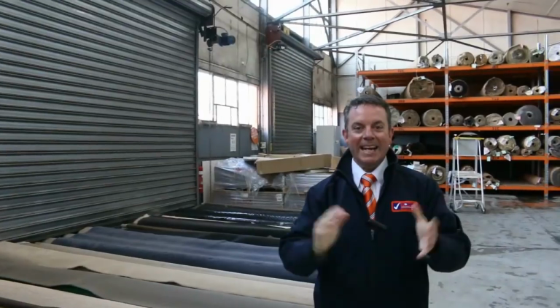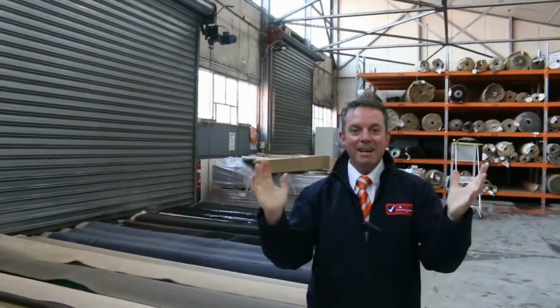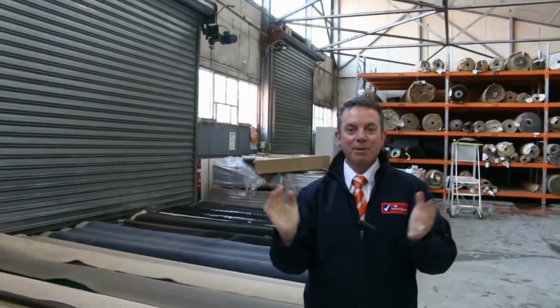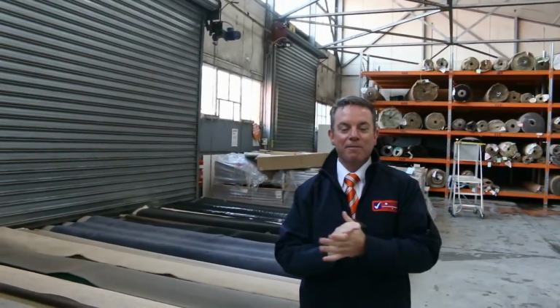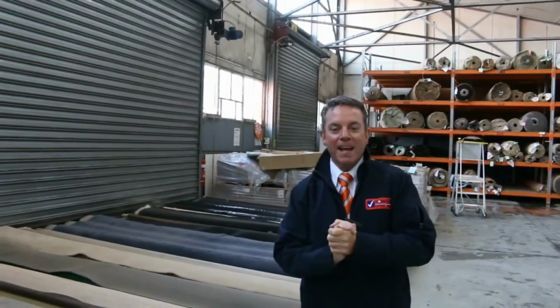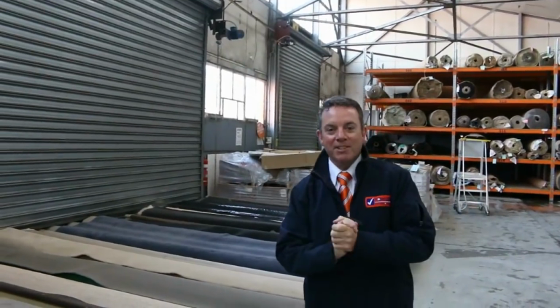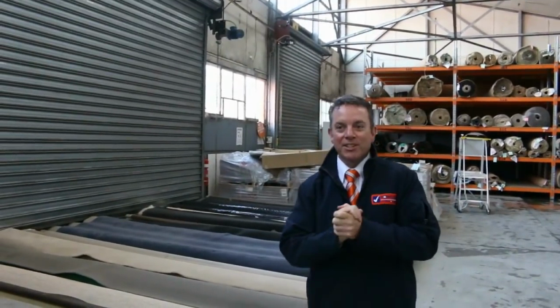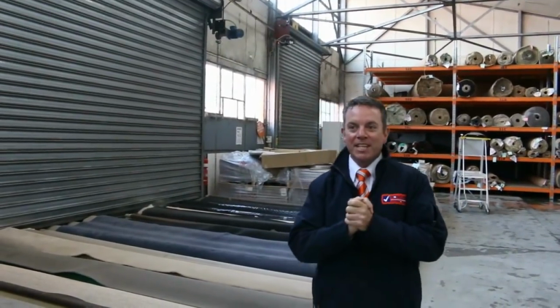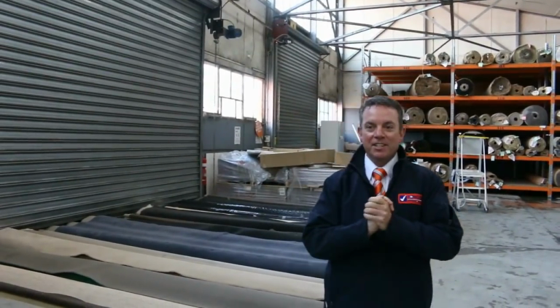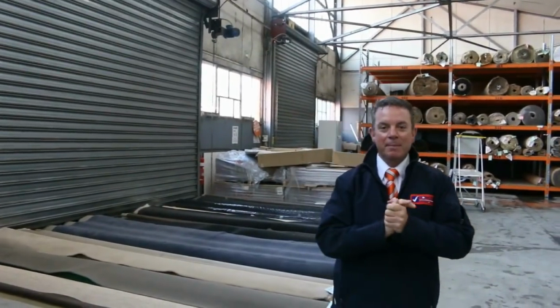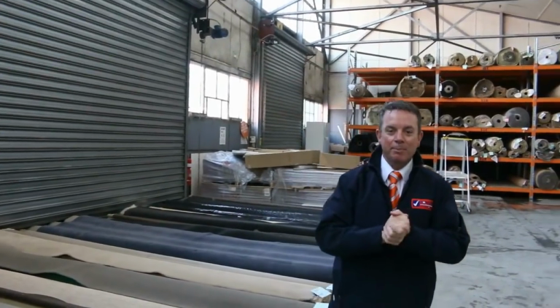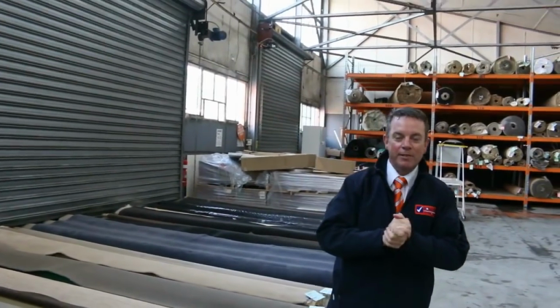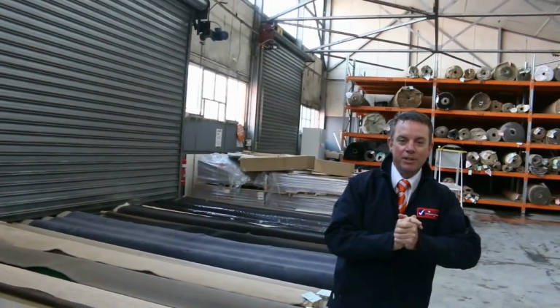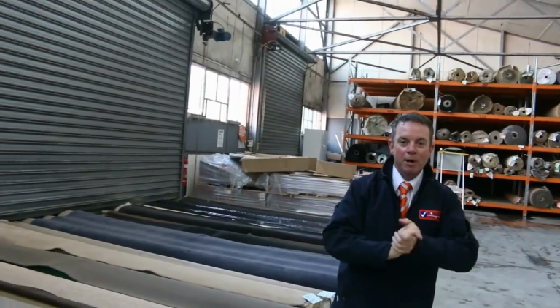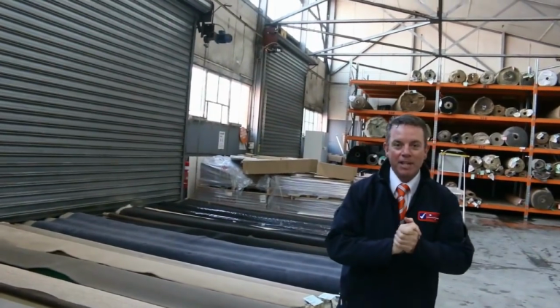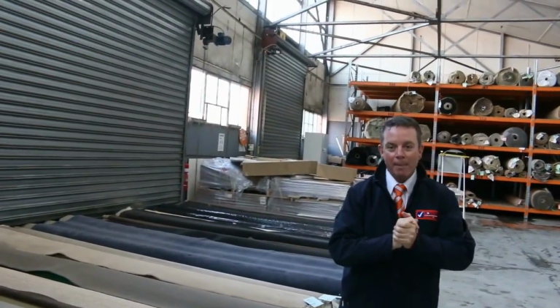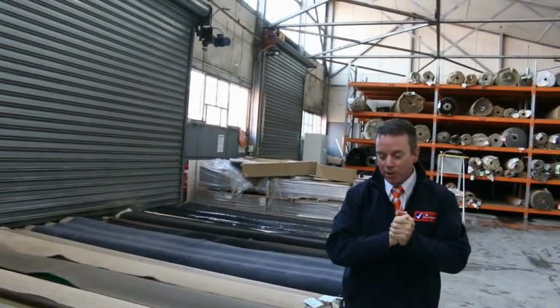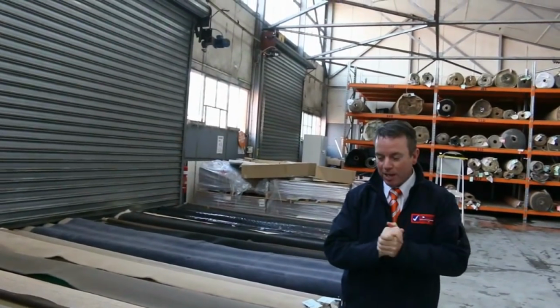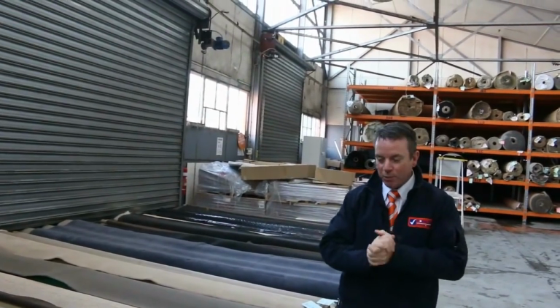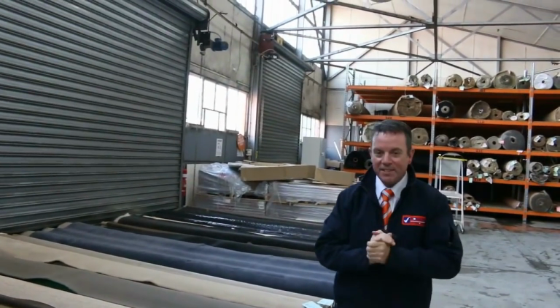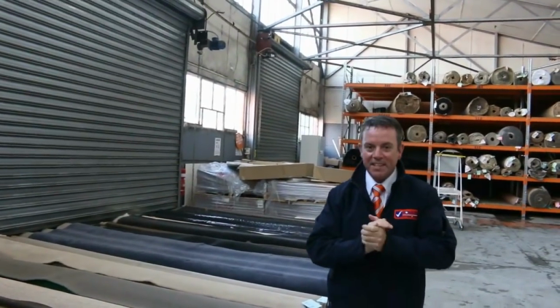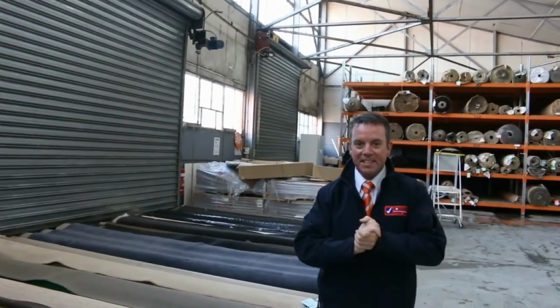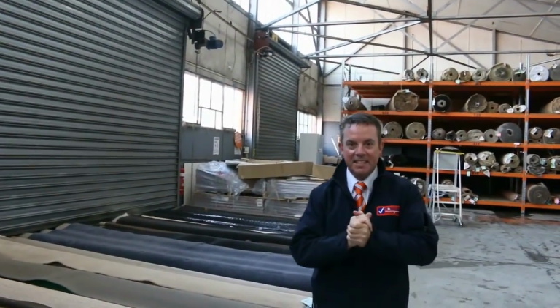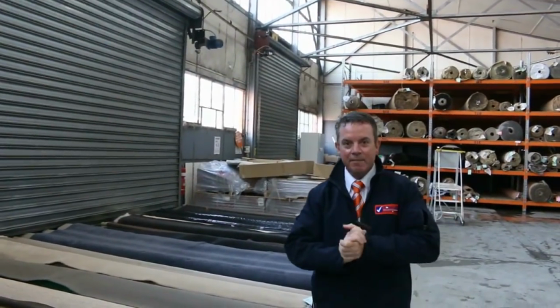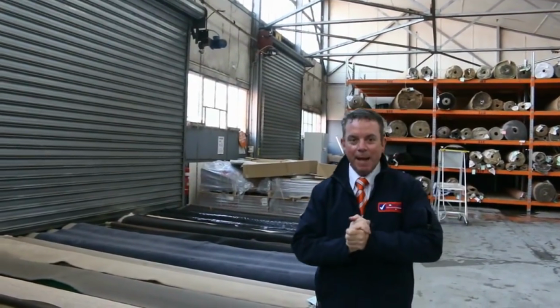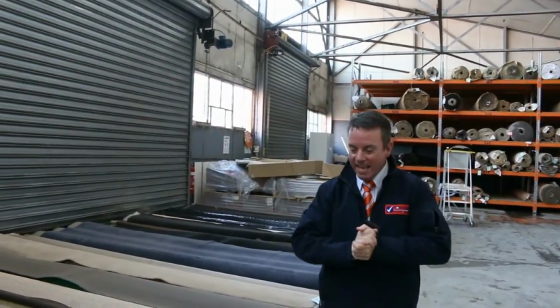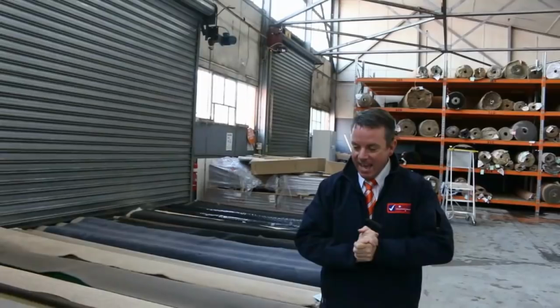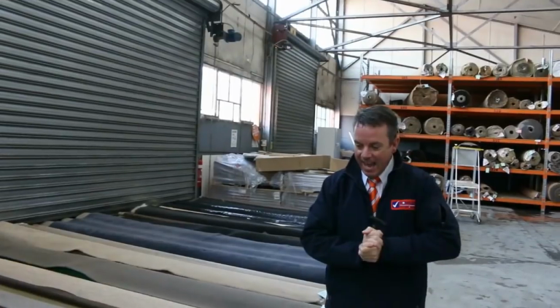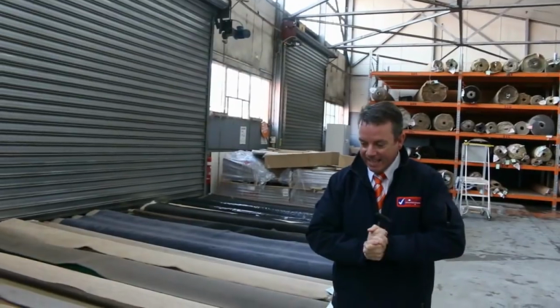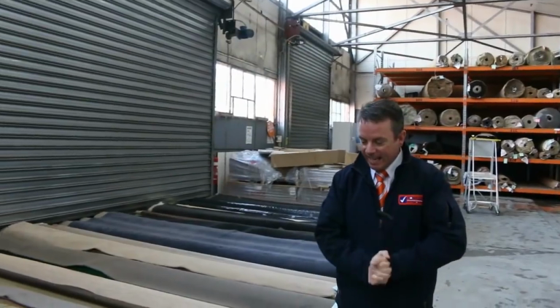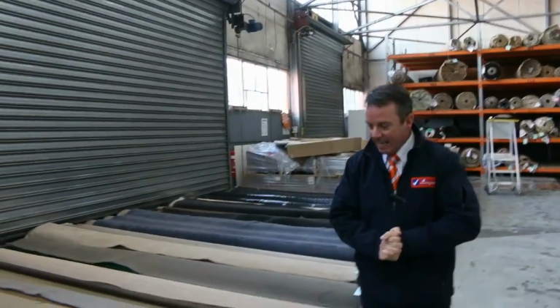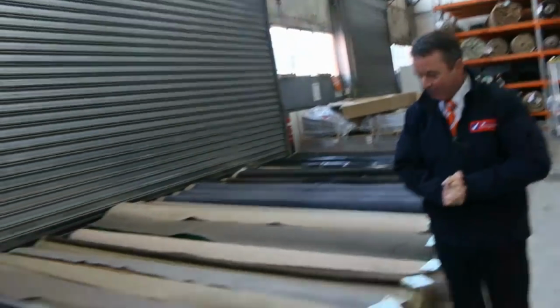G'day, I'm John from Fowls Auction and Sales. I'm here to preview tomorrow's carpet auction — it's Wednesday the 16th of May at 10am.